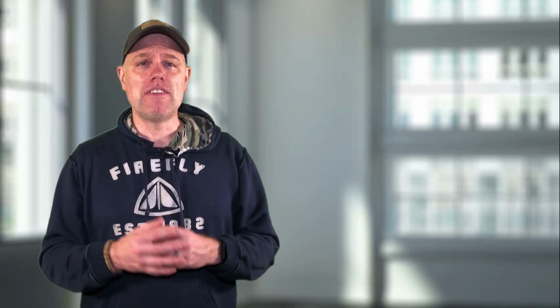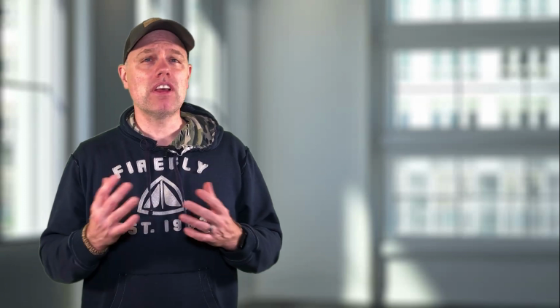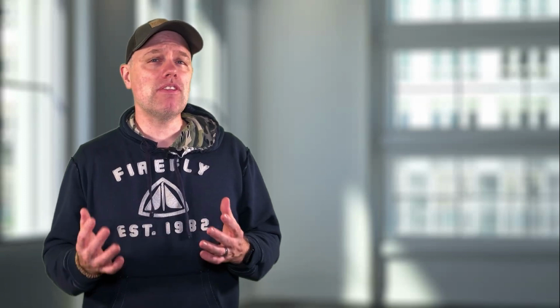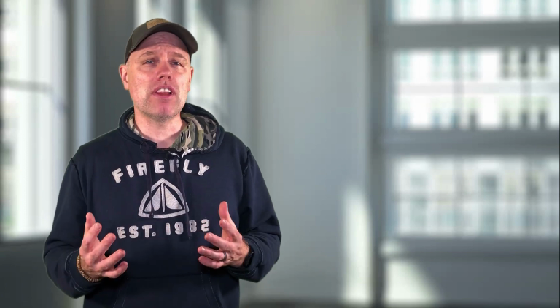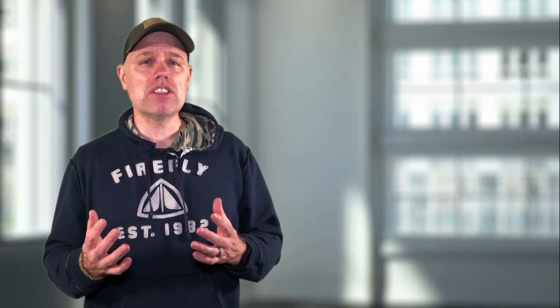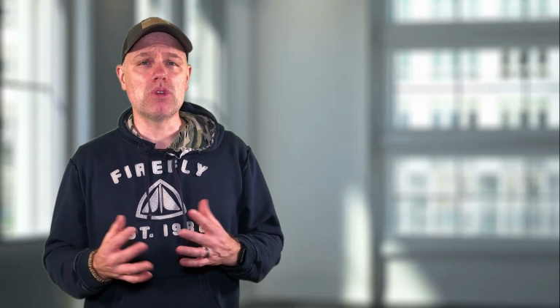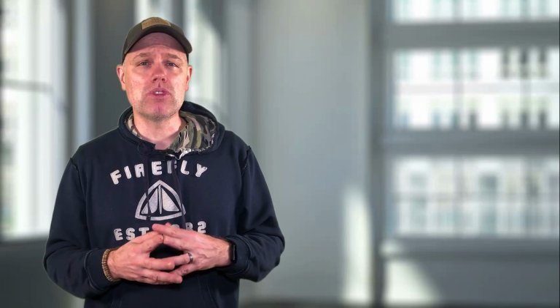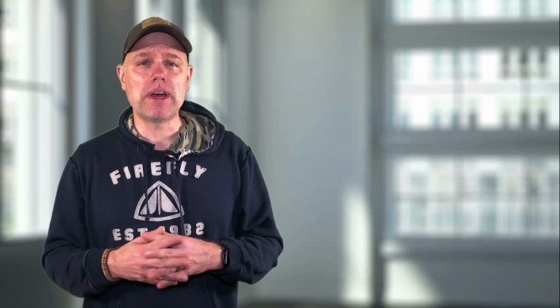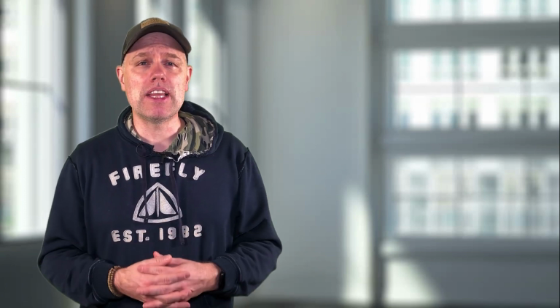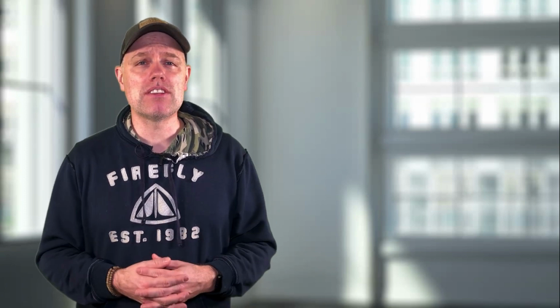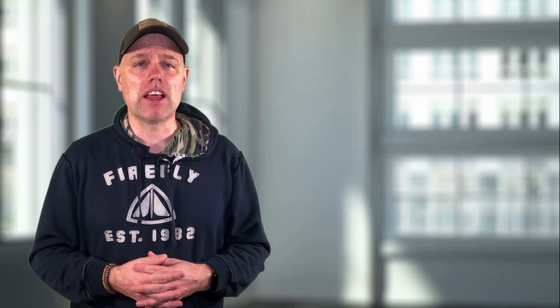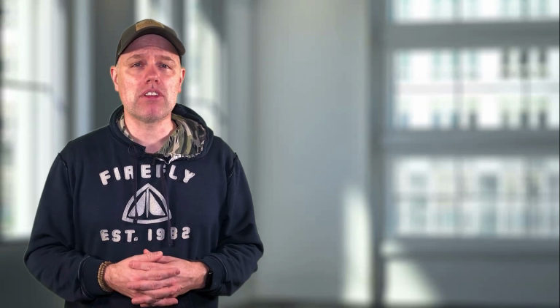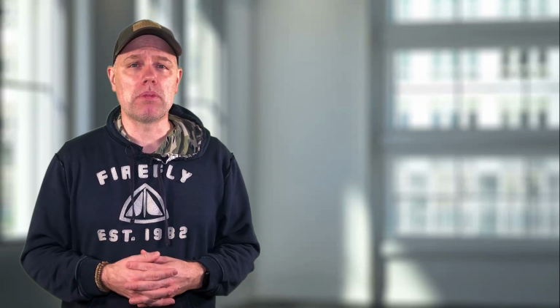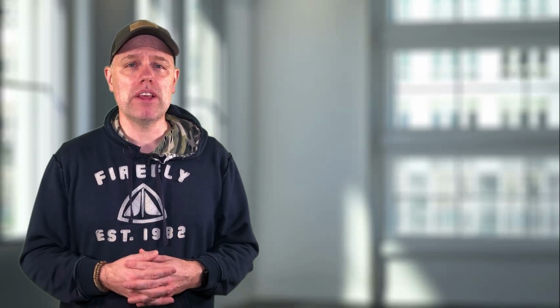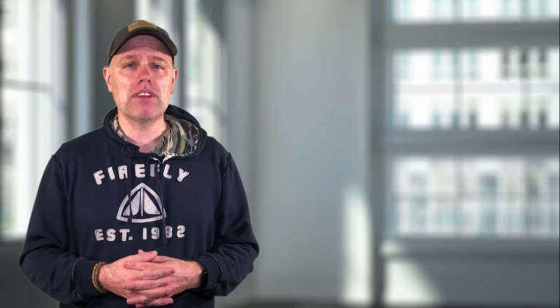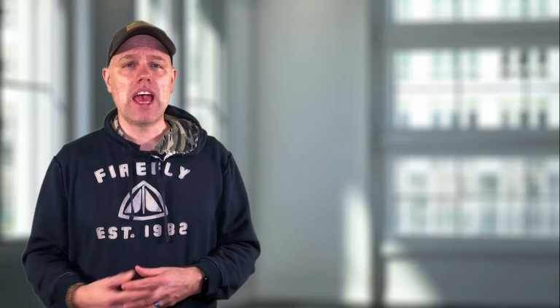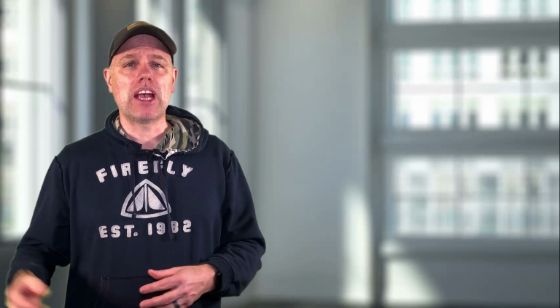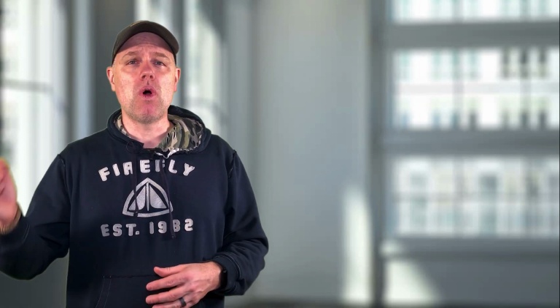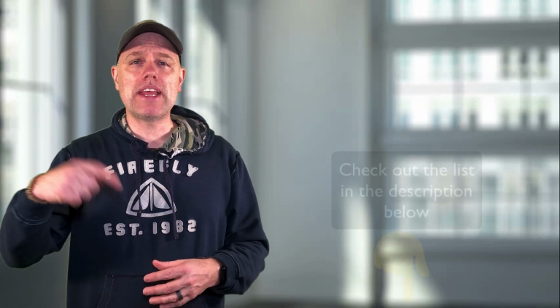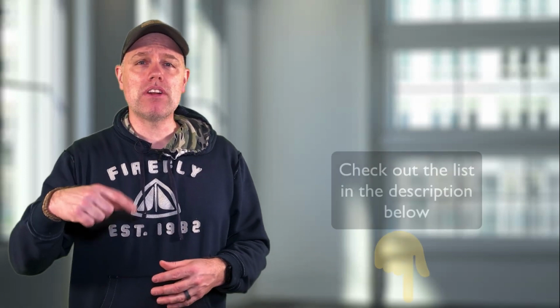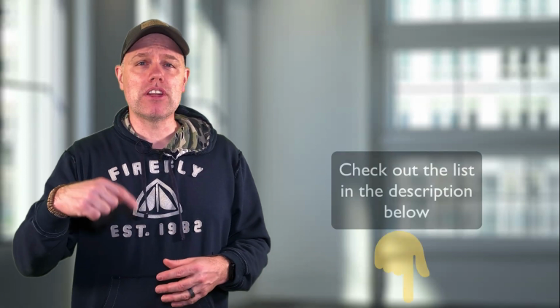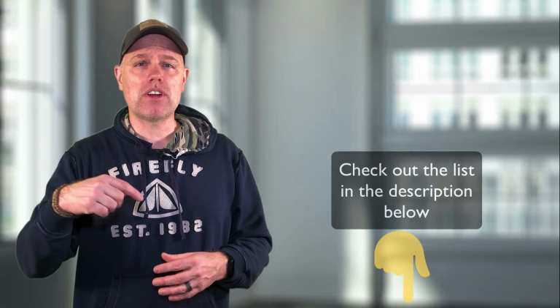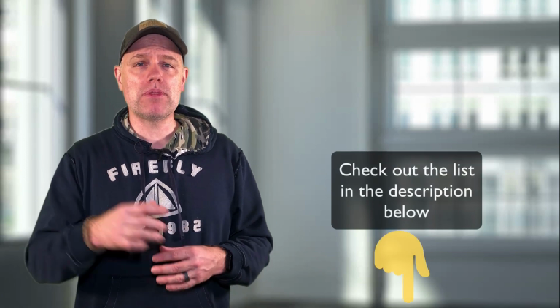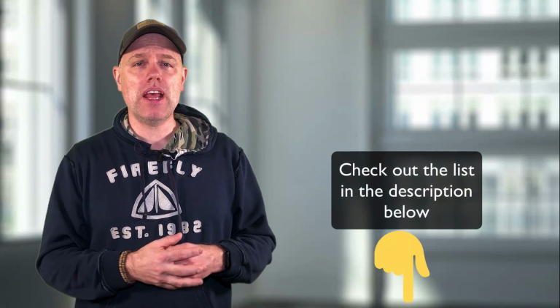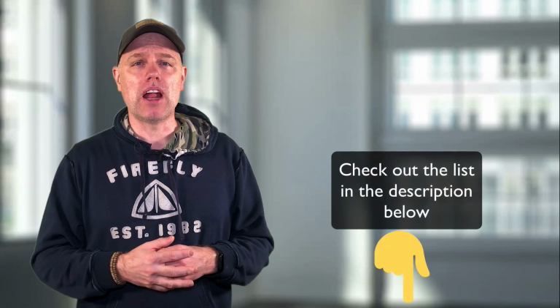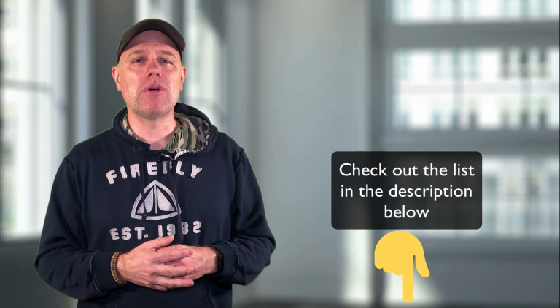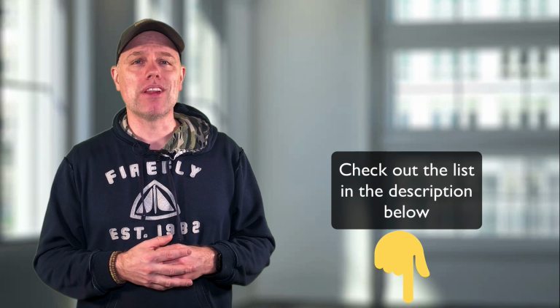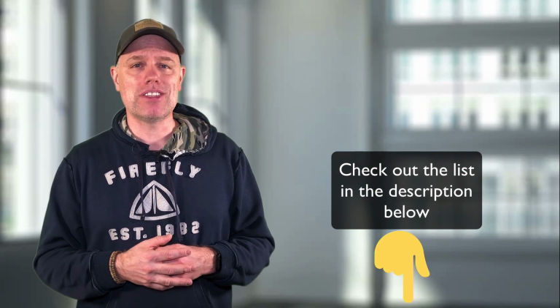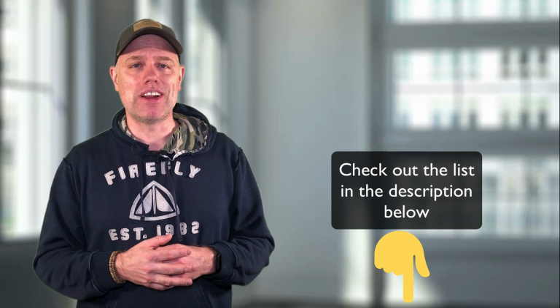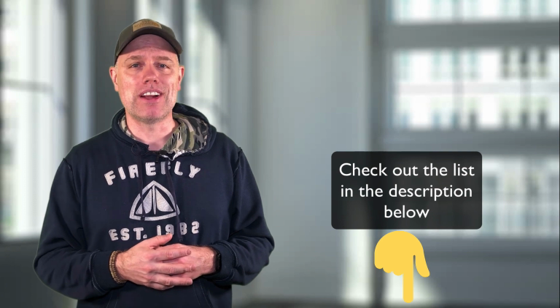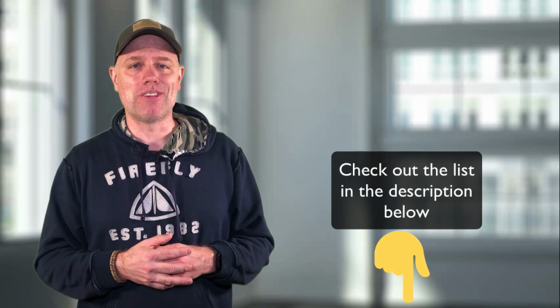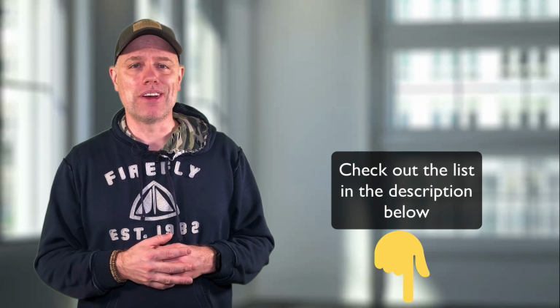If you're looking for a list of tools you might need as an electrical apprentice, go on down to the description and I'll put a list right there for you.